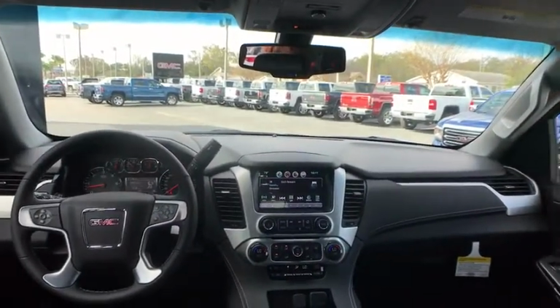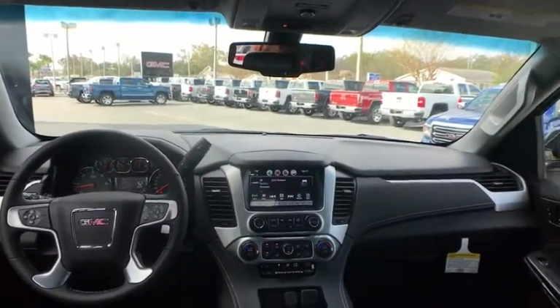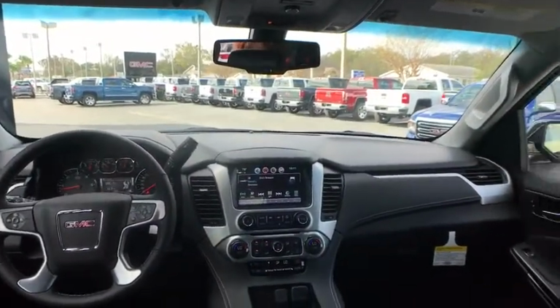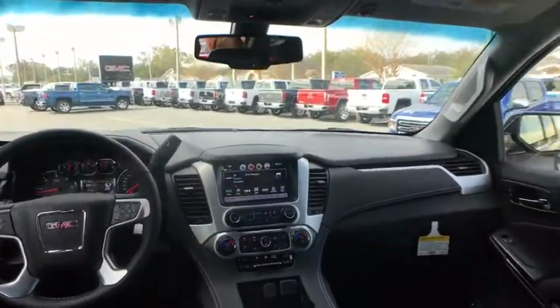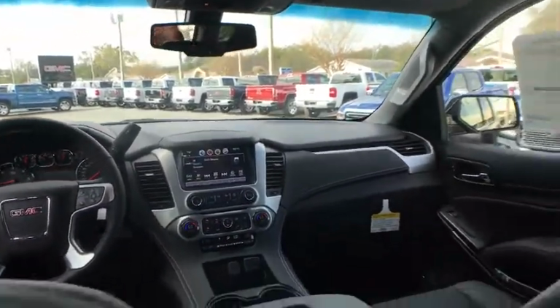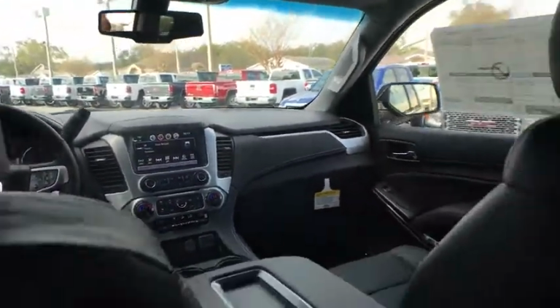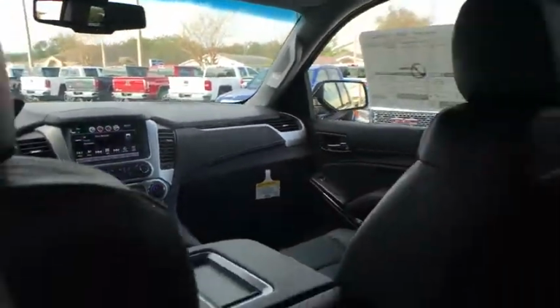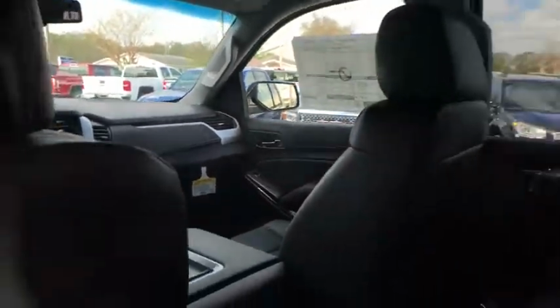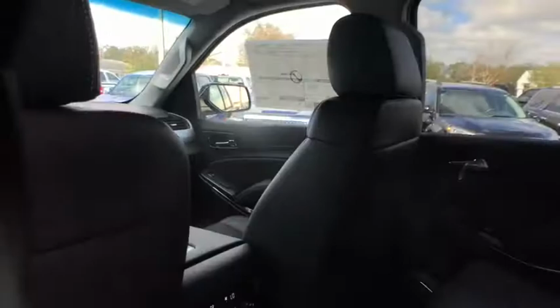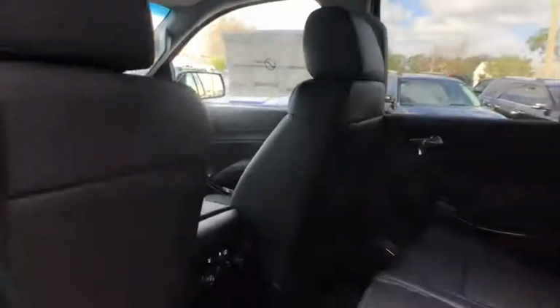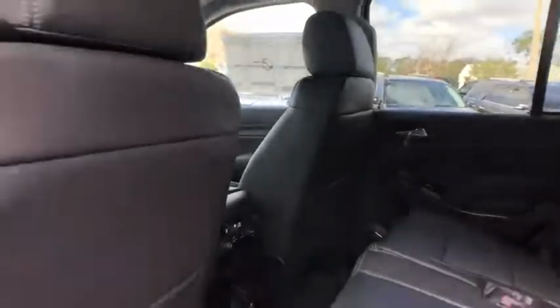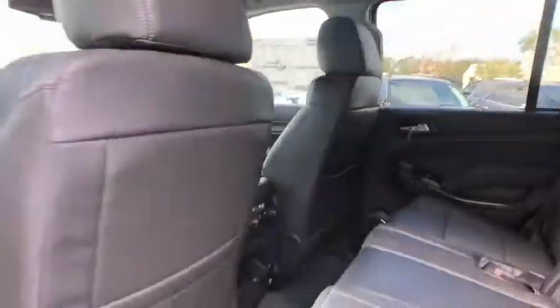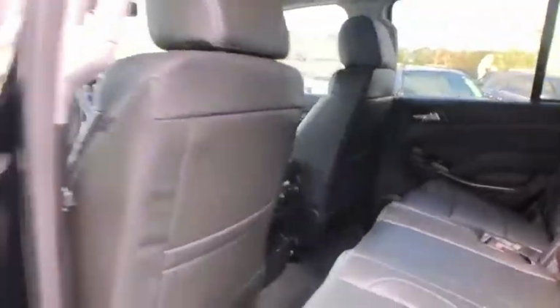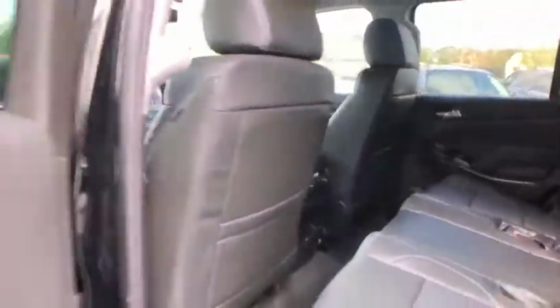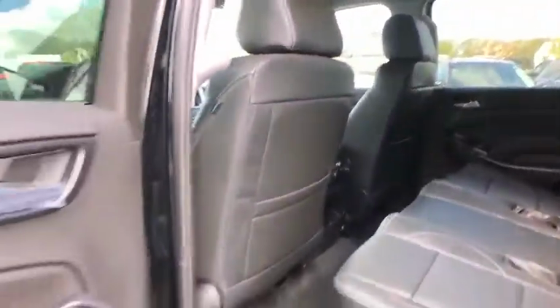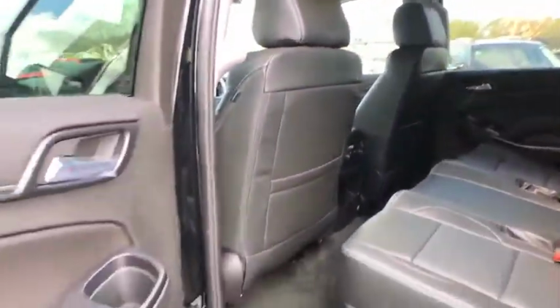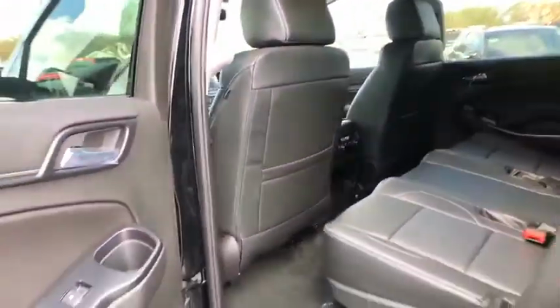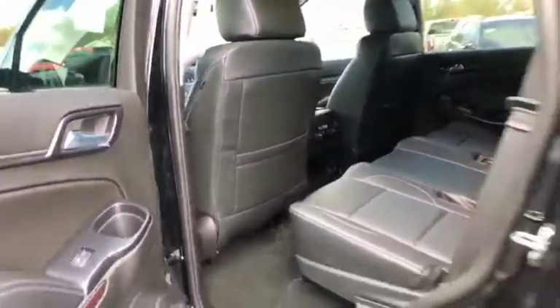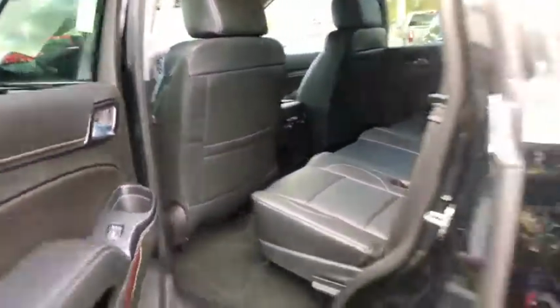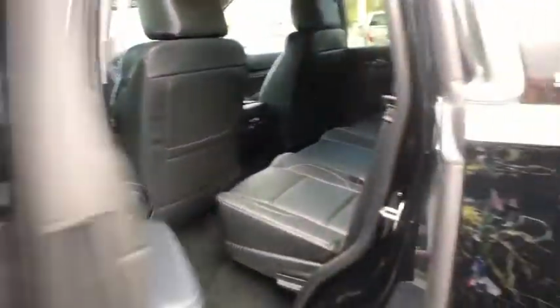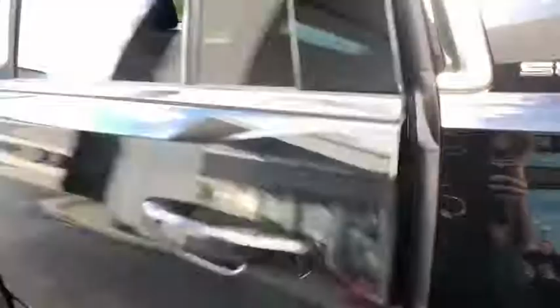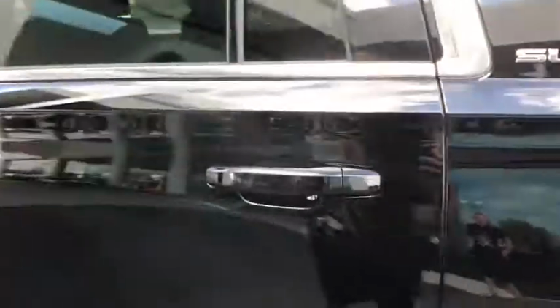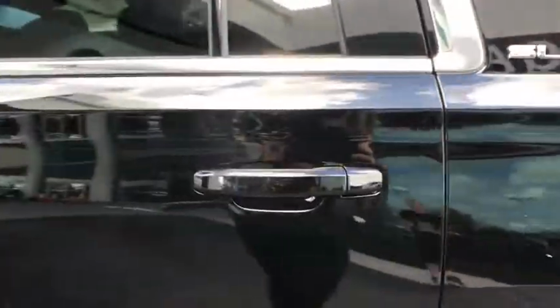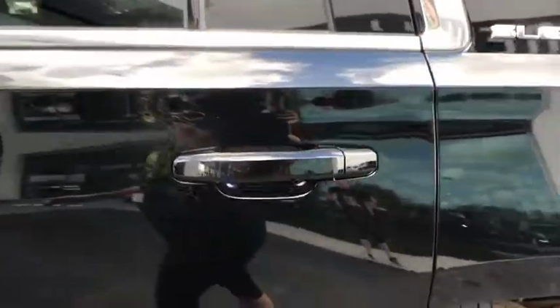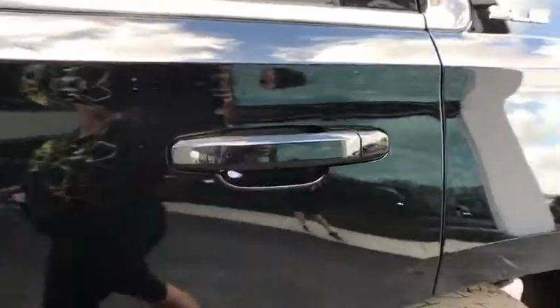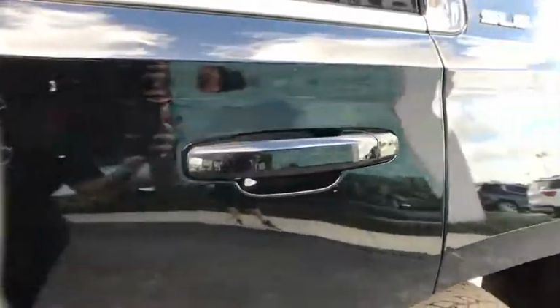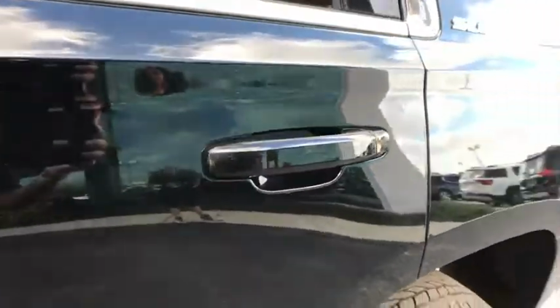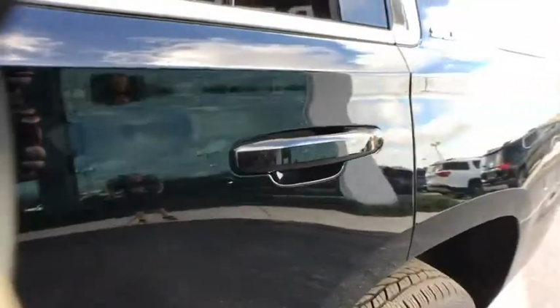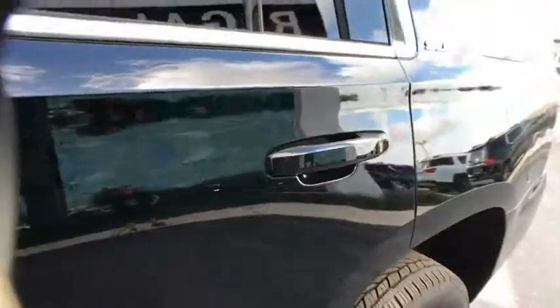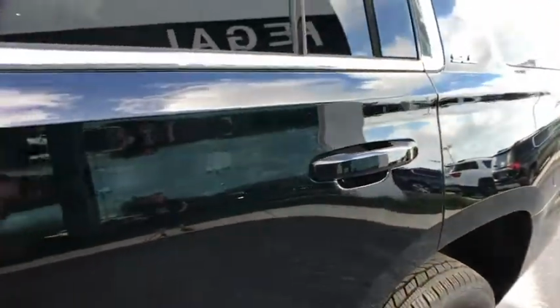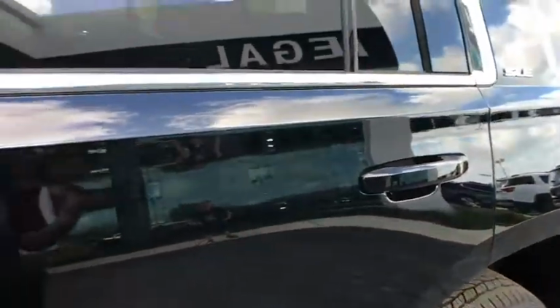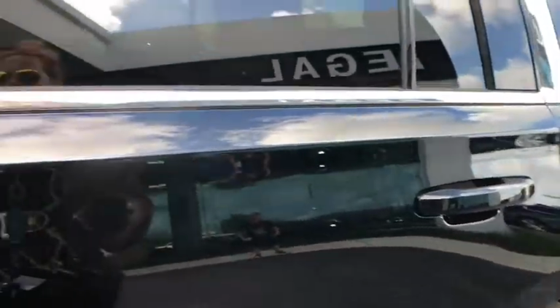This vehicle offers reliability and good looks at a great price. Come in and take a test drive today.